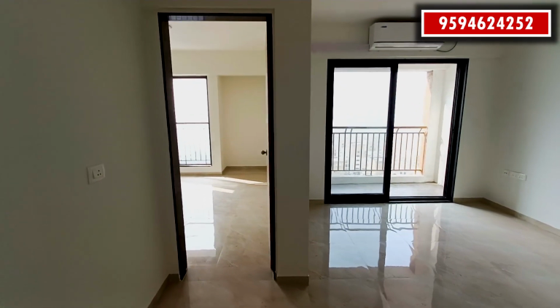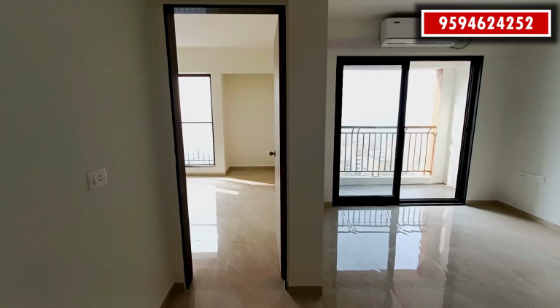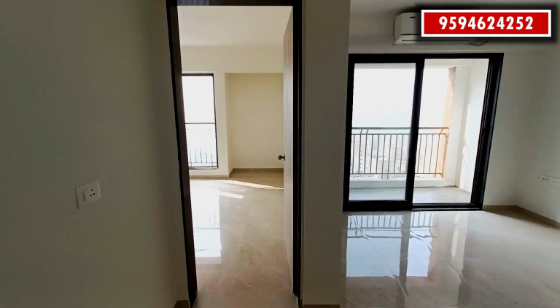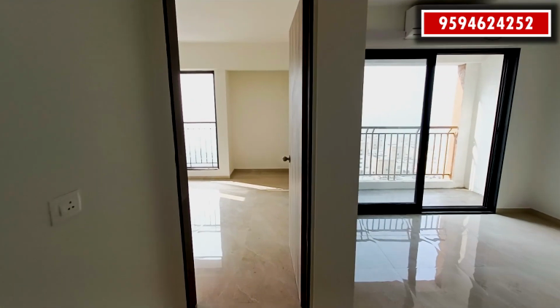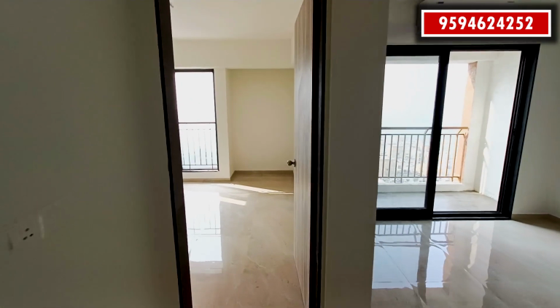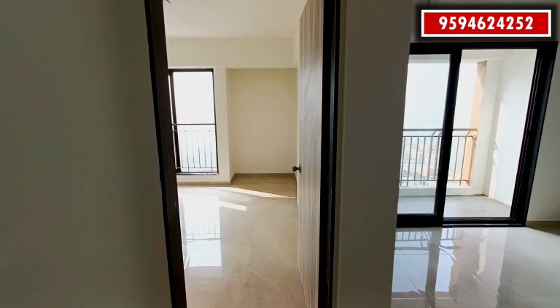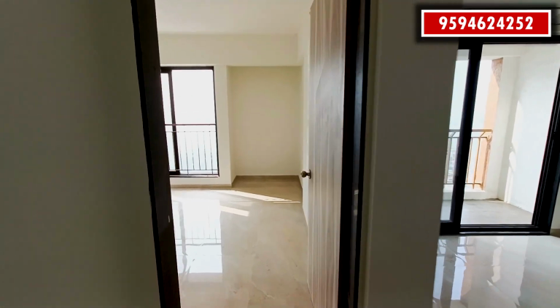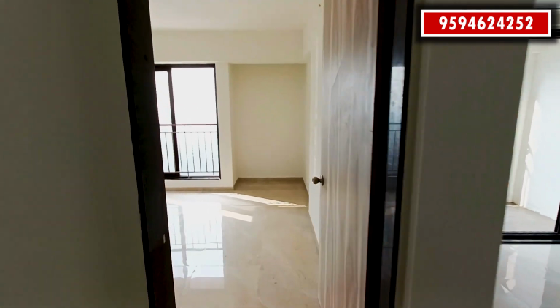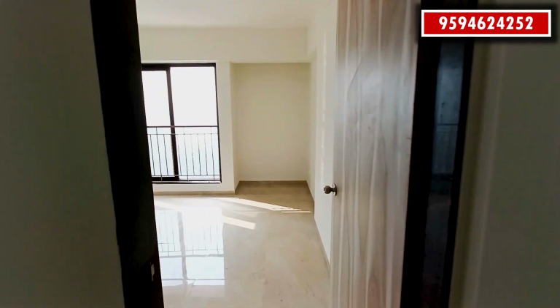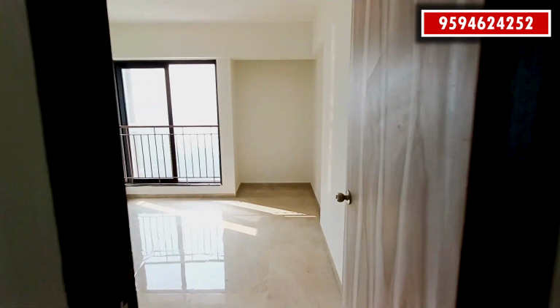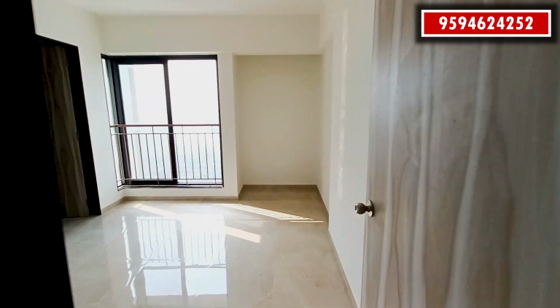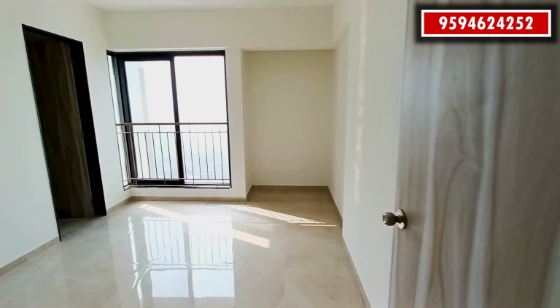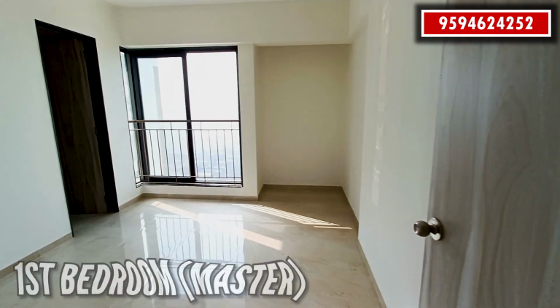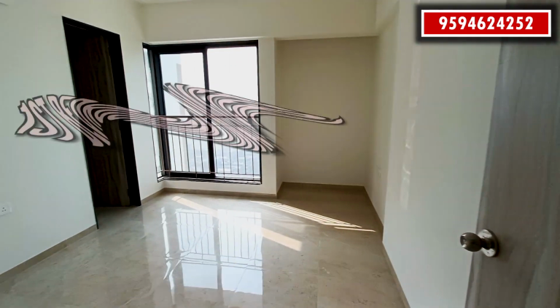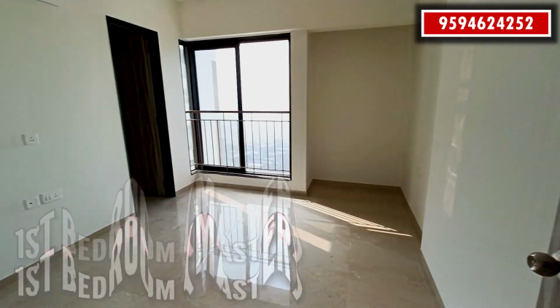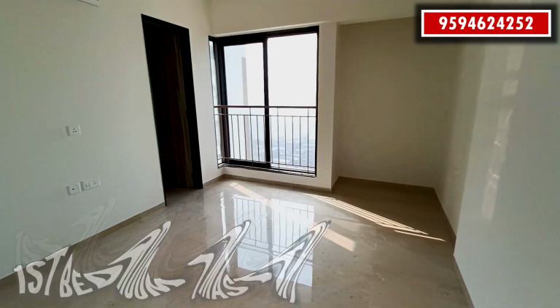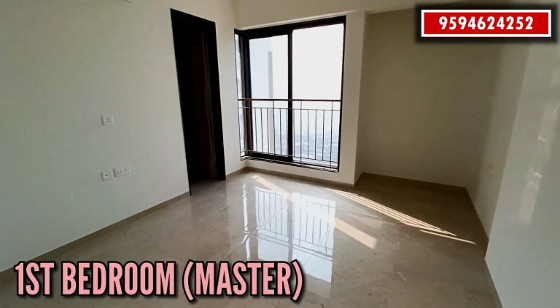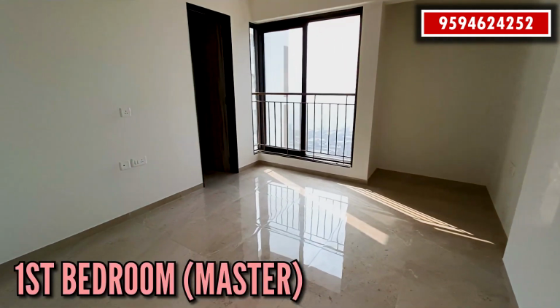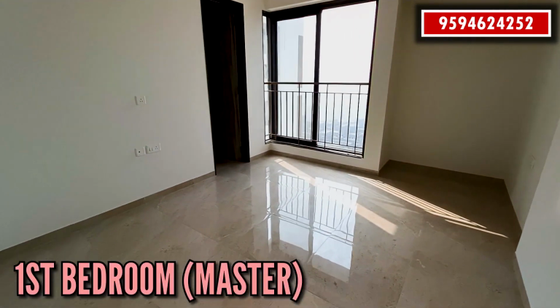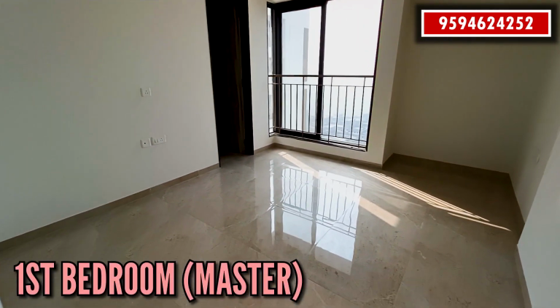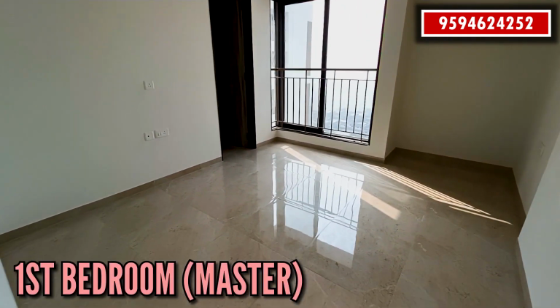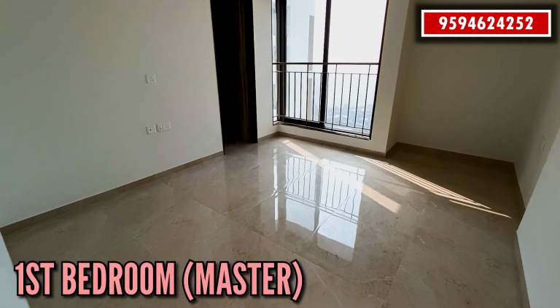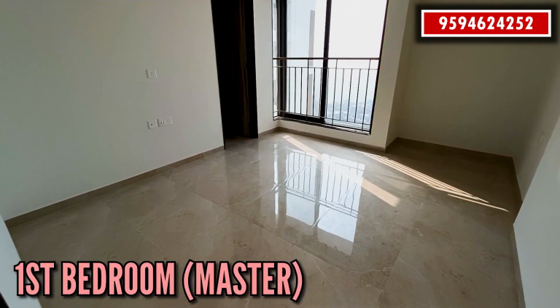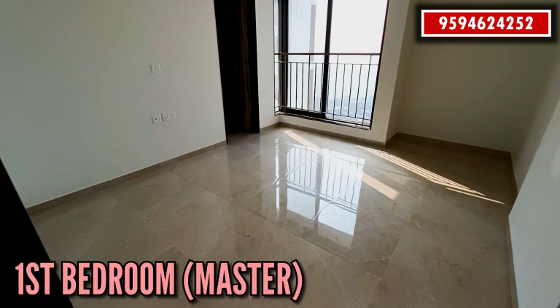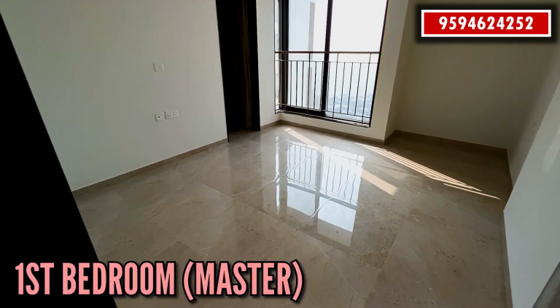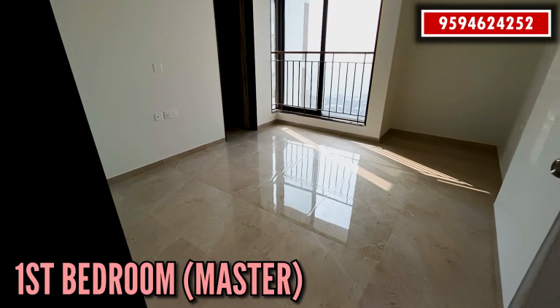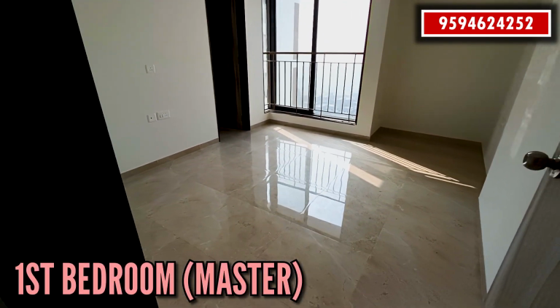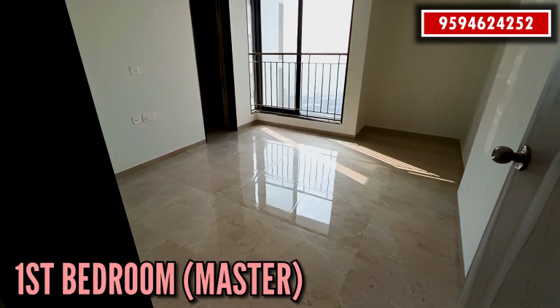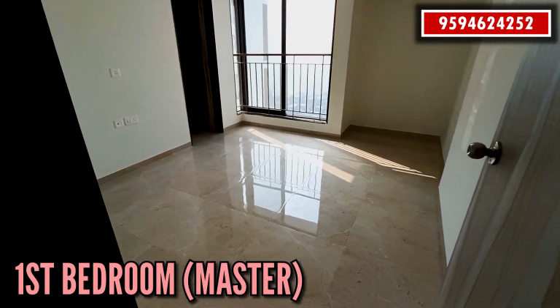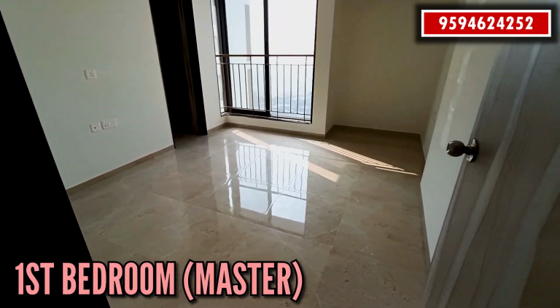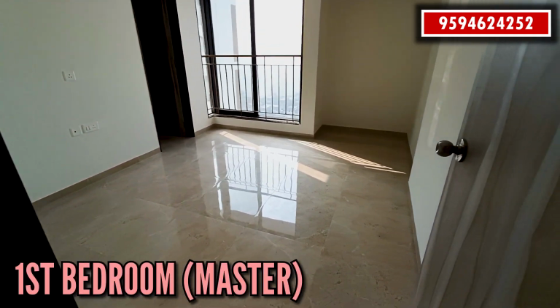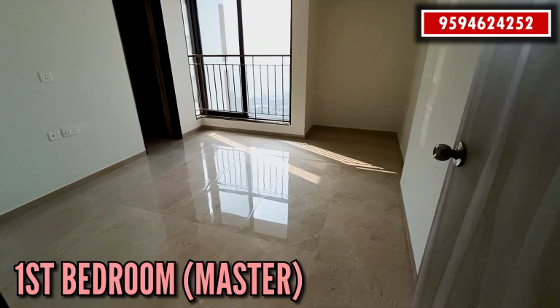Moving forward to your bedroom — it's a master bedroom with a huge balcony.